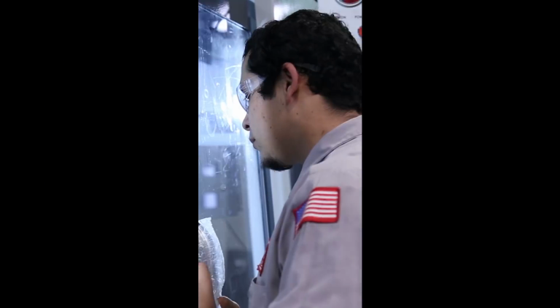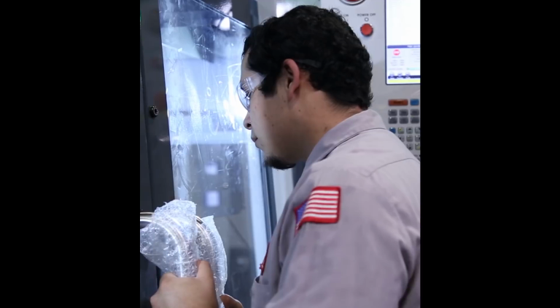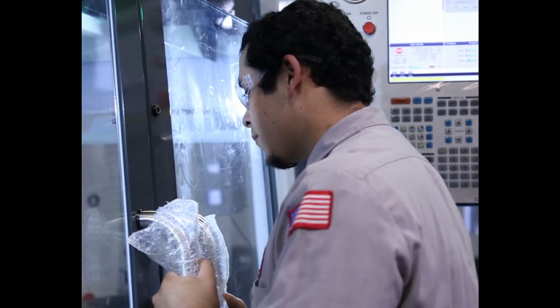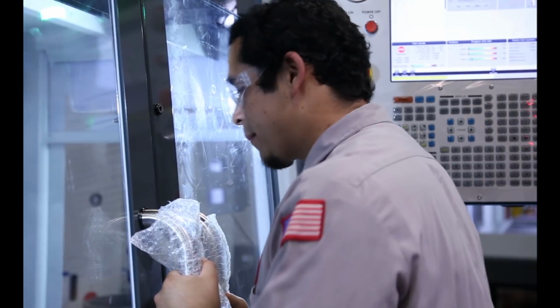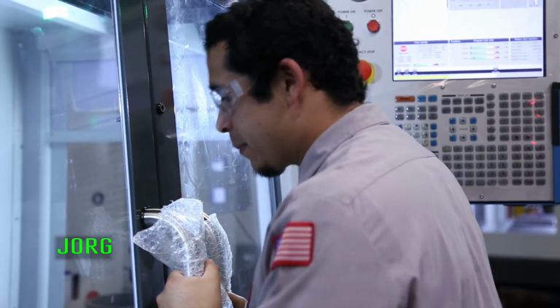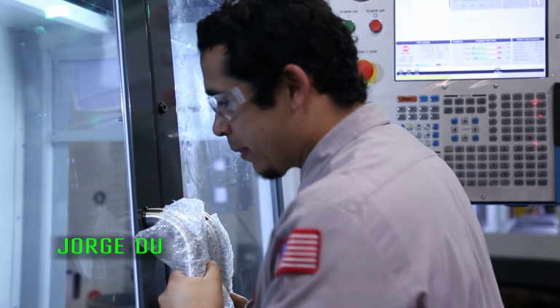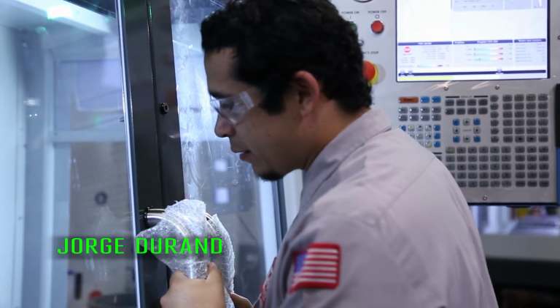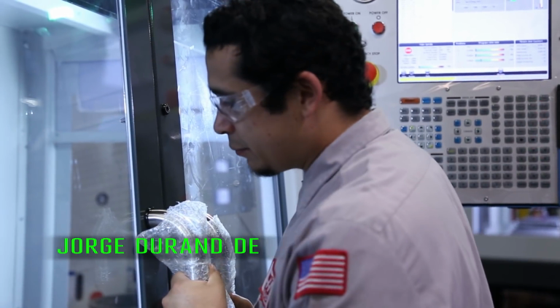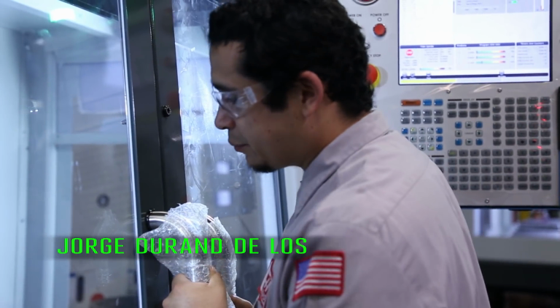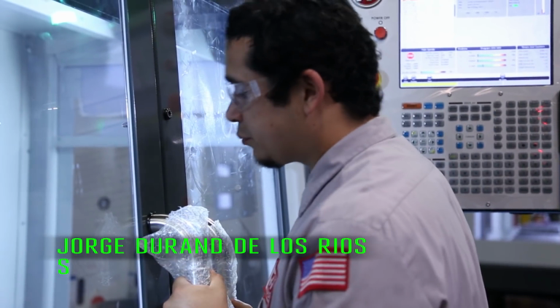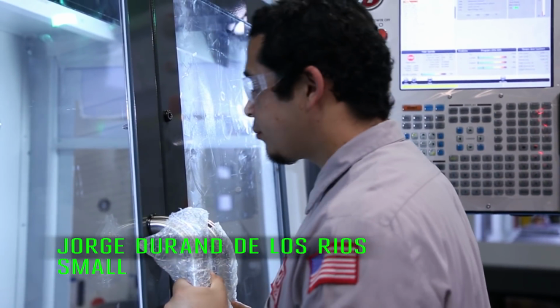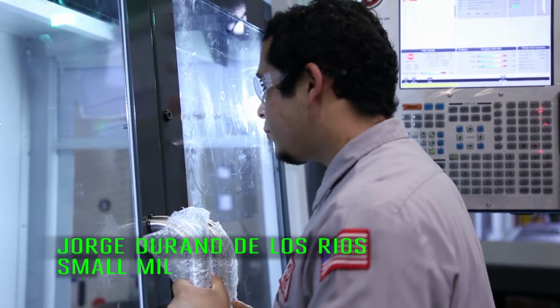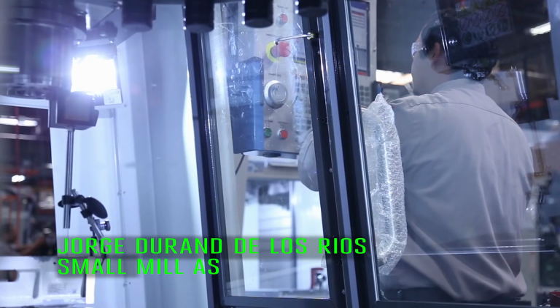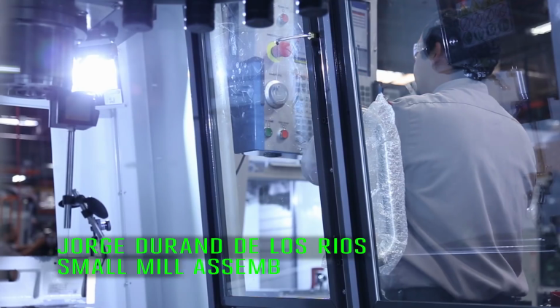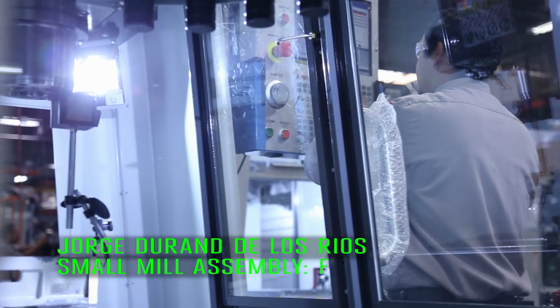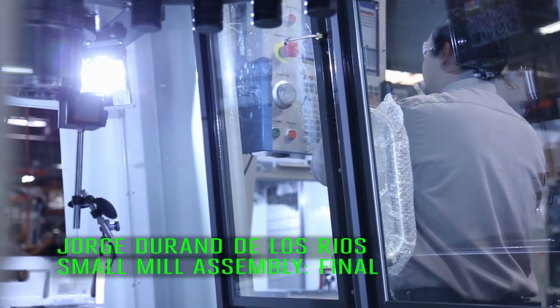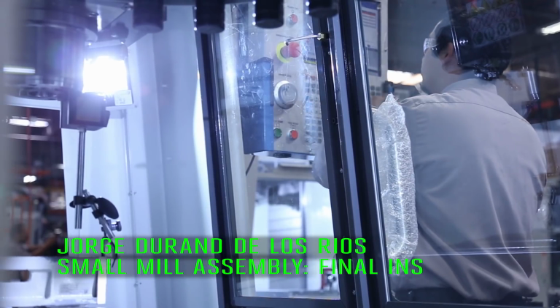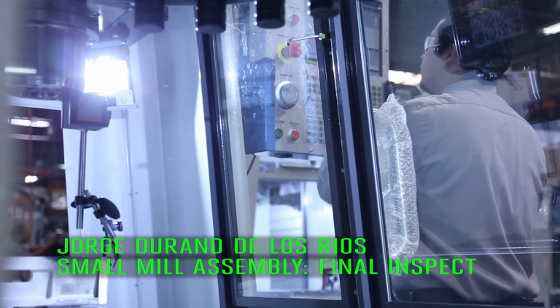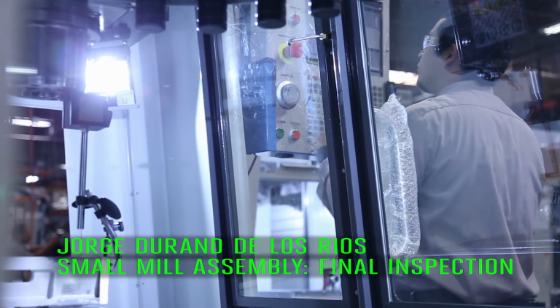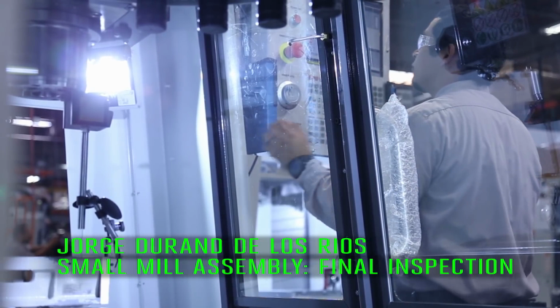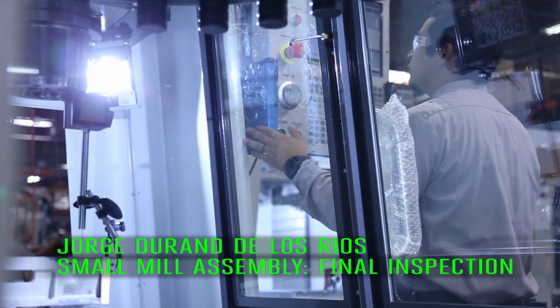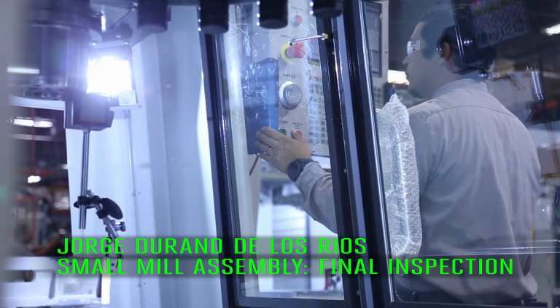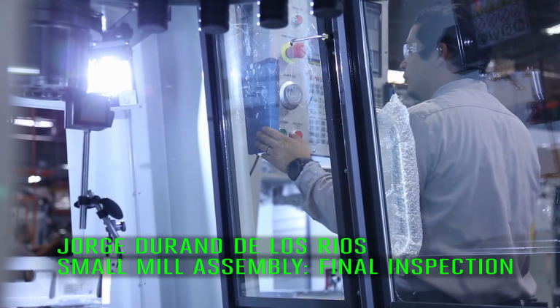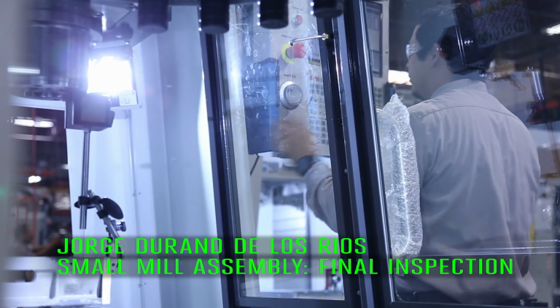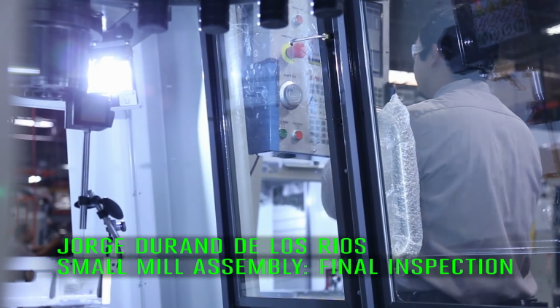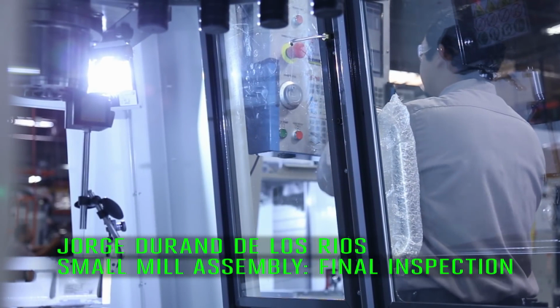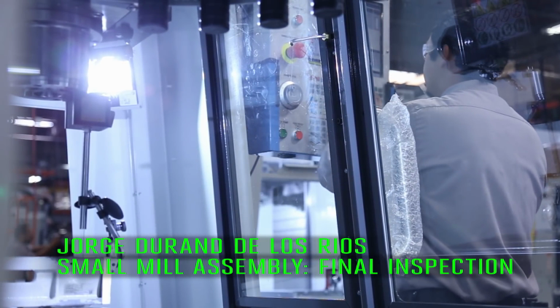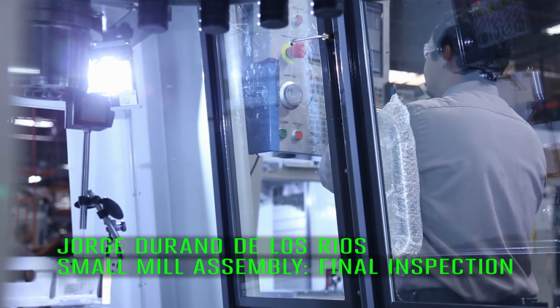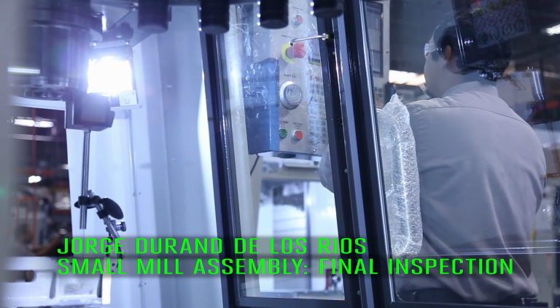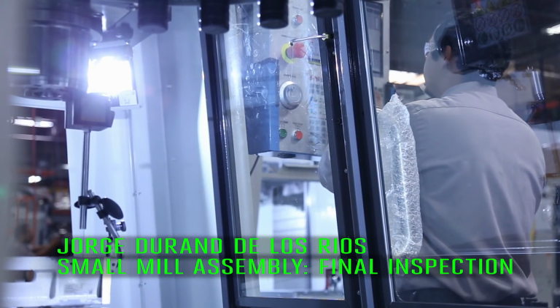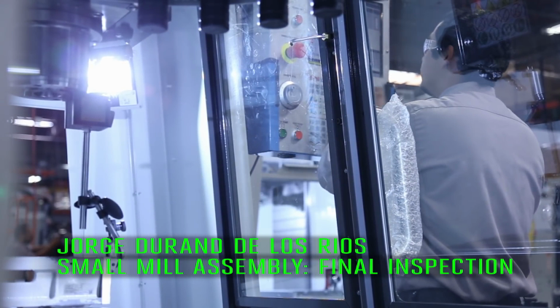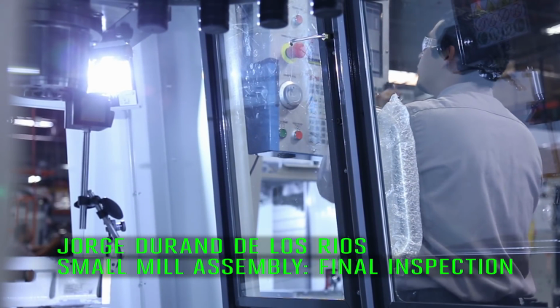My name is Jorge Duranda Los Rios. We are at the final area of the small line.